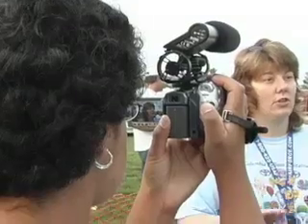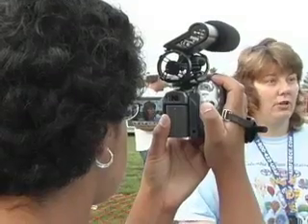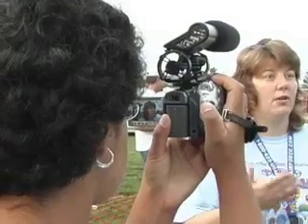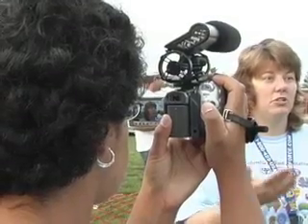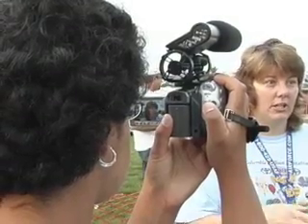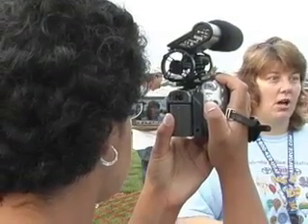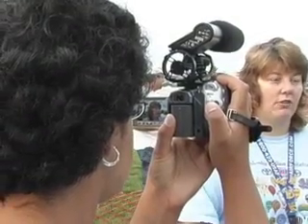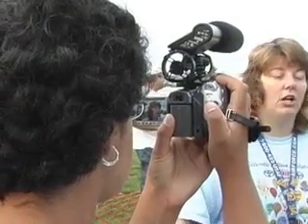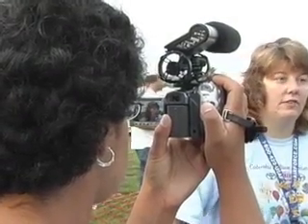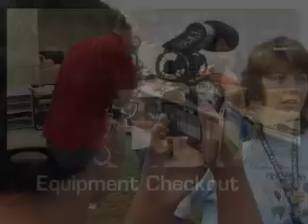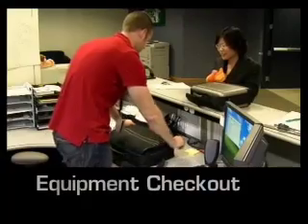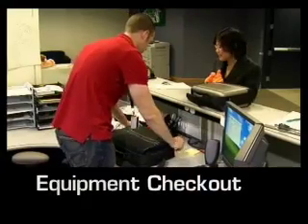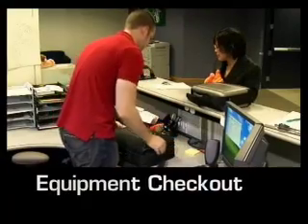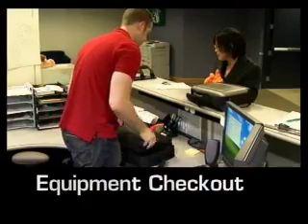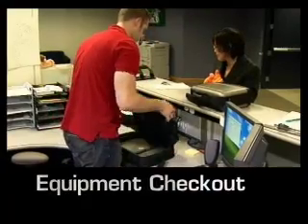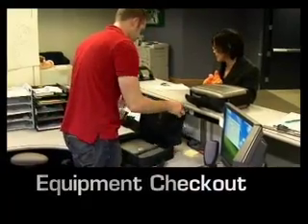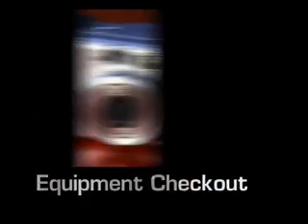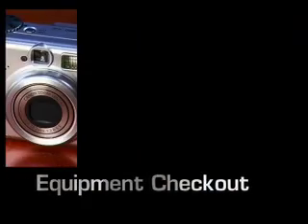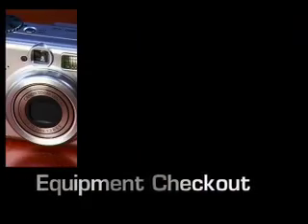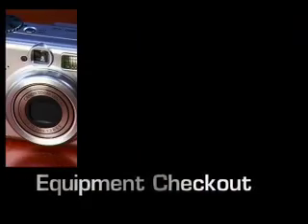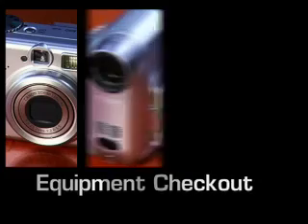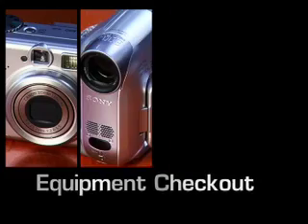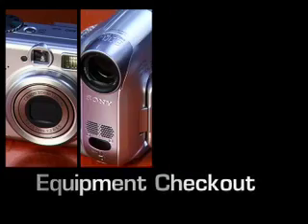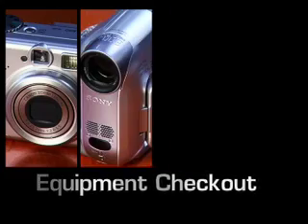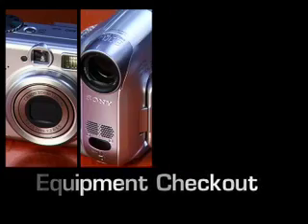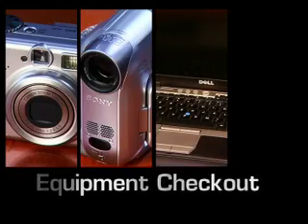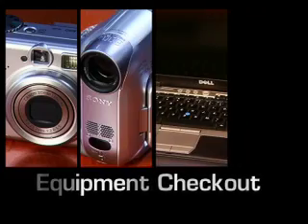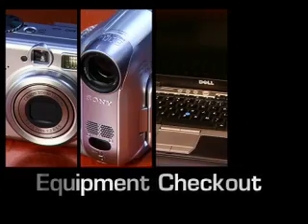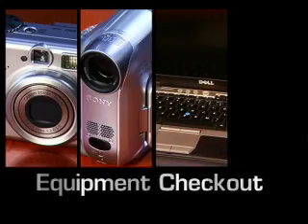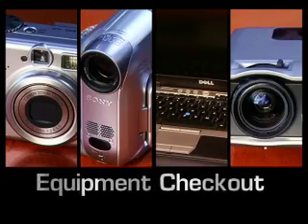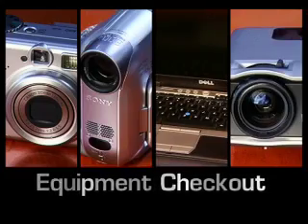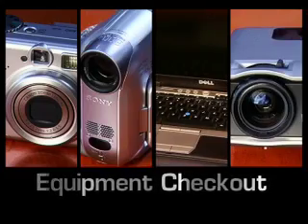Want to enhance your class assignments? Our equipment checkout service offers digital cameras, video cameras, laptops, and projectors.